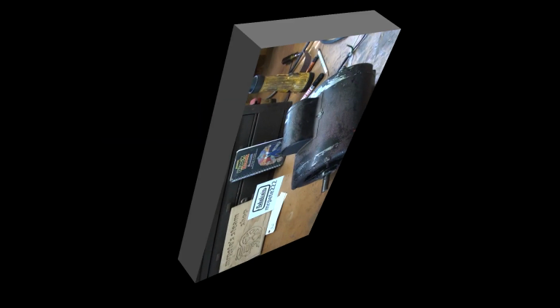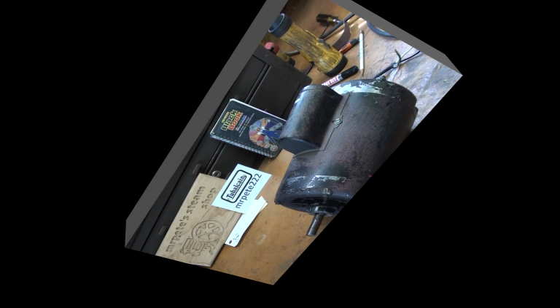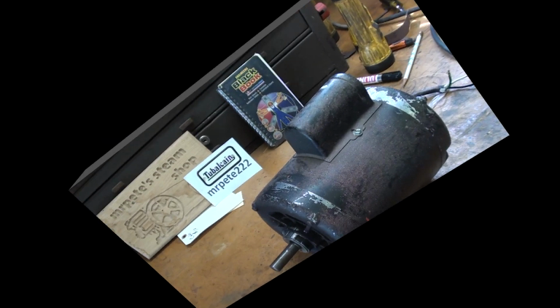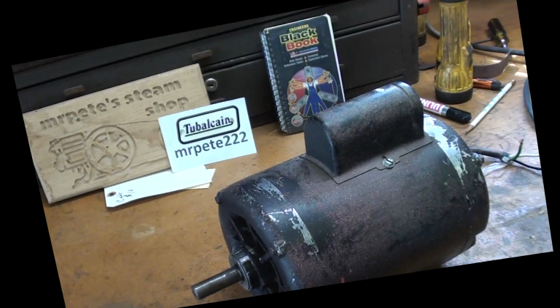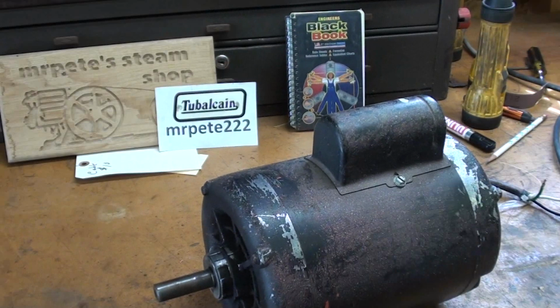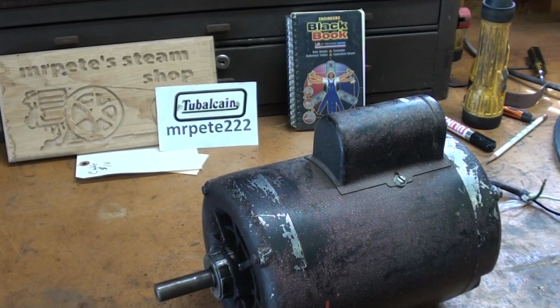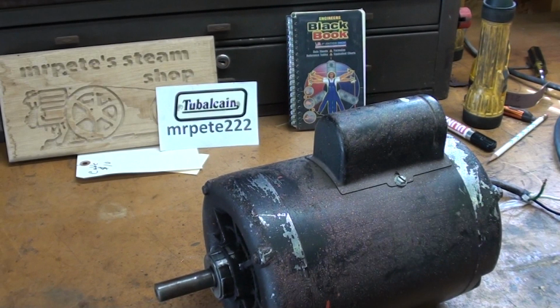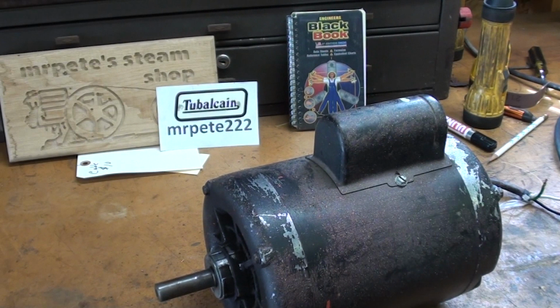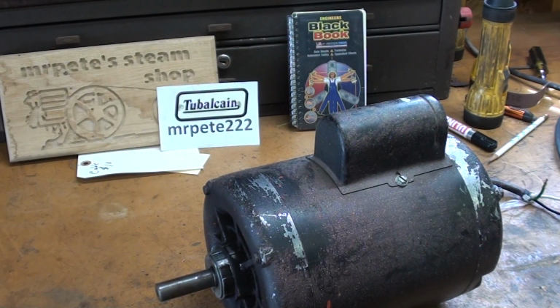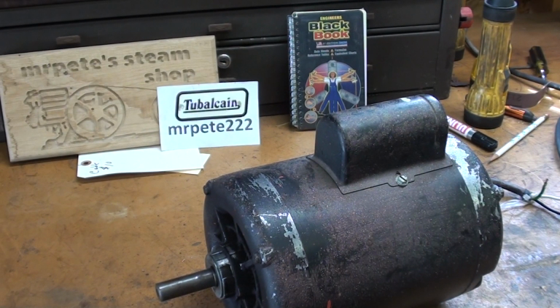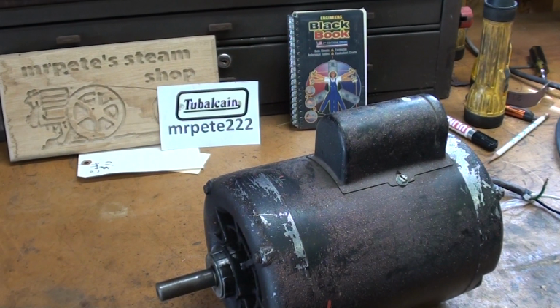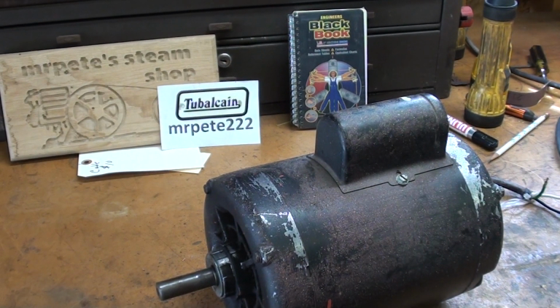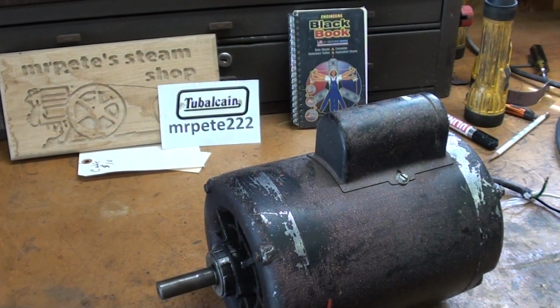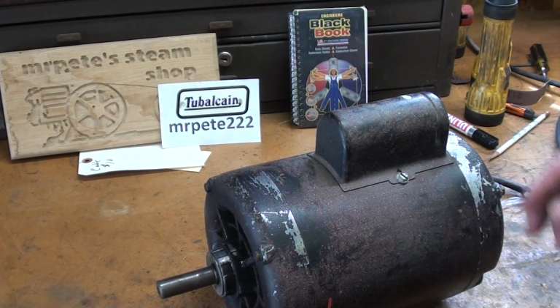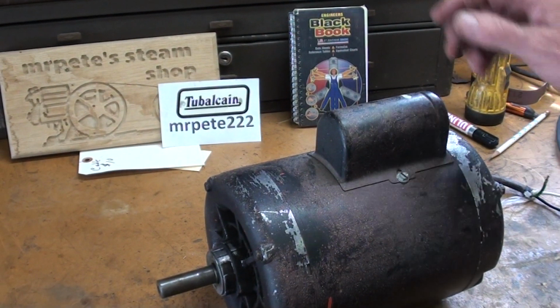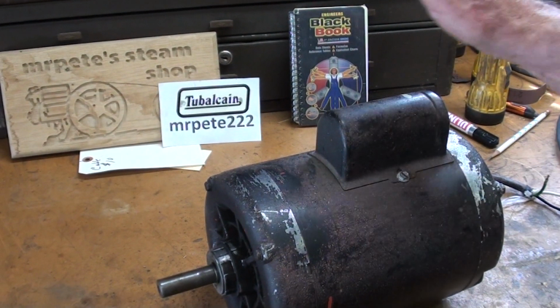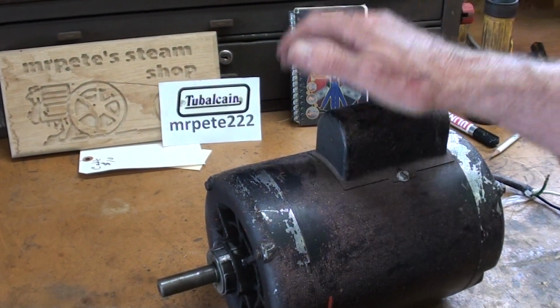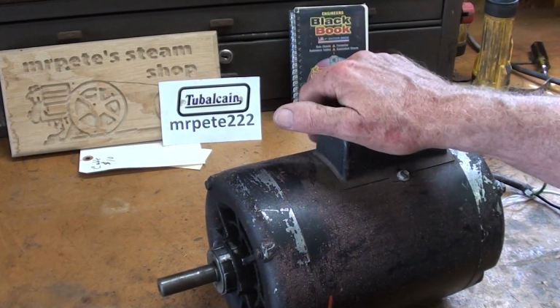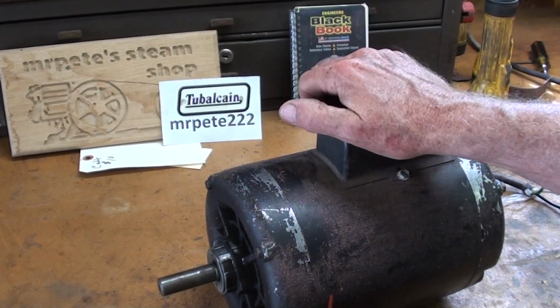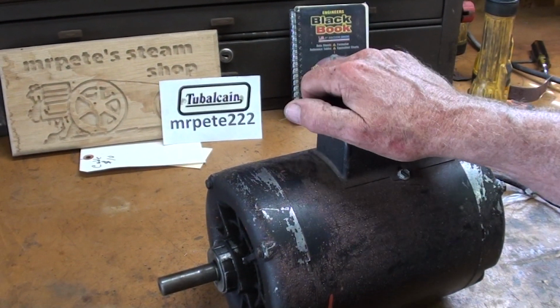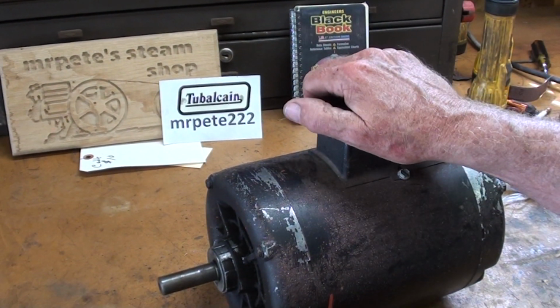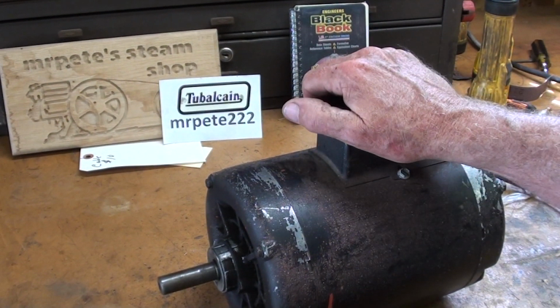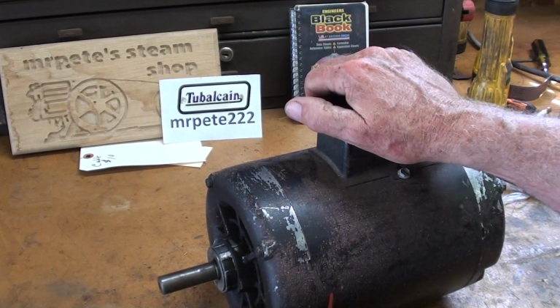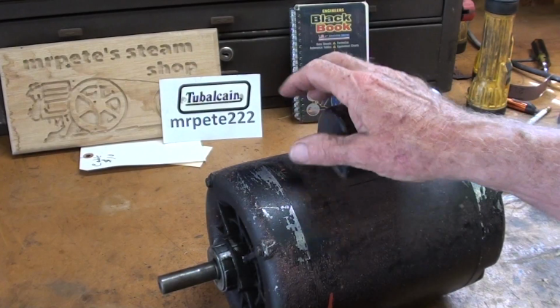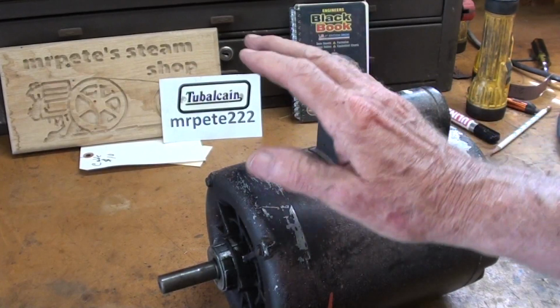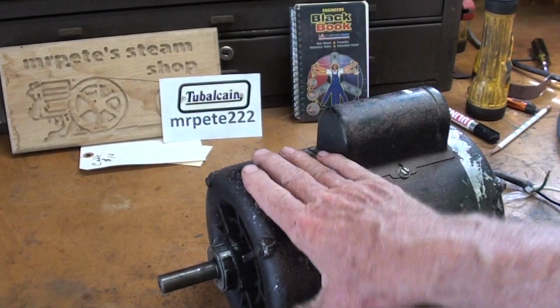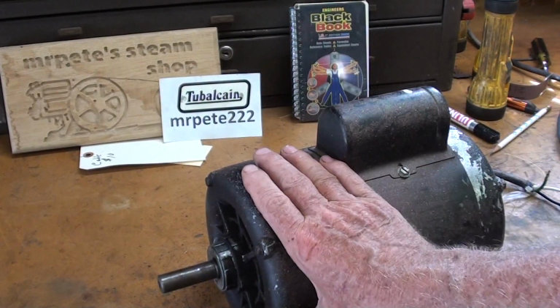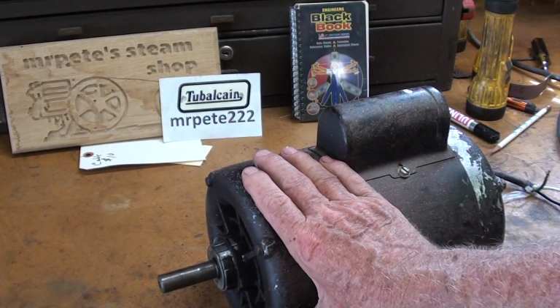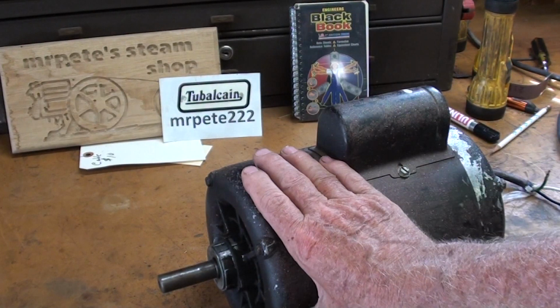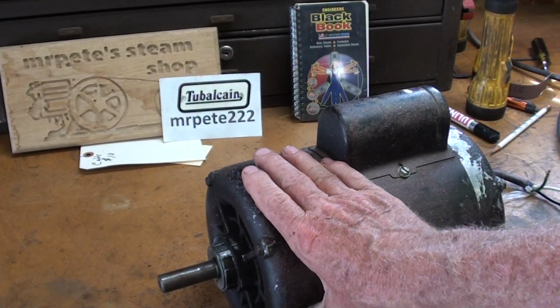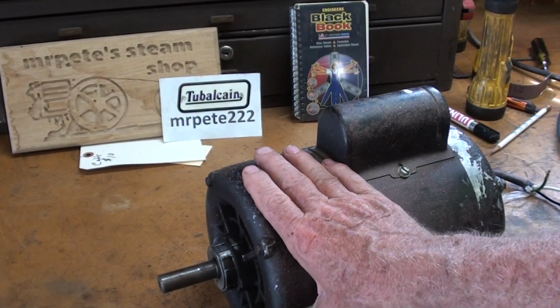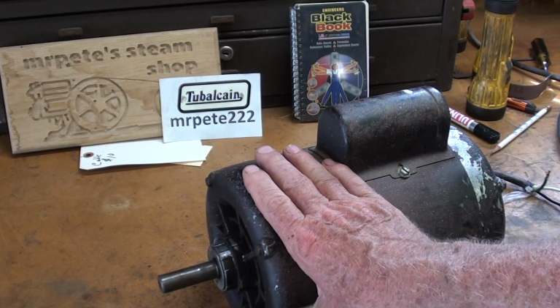Howdy, it's Mr. Pete222, again your YouTube shop teacher, and in this video I want to change the bearings in a motor.